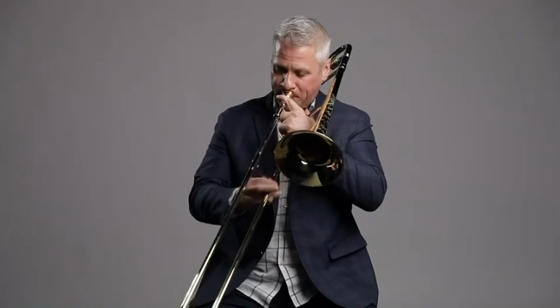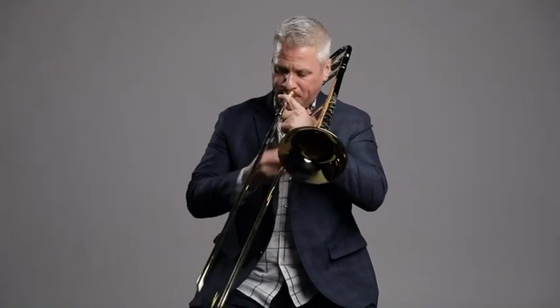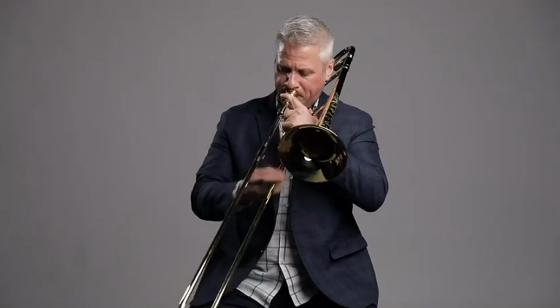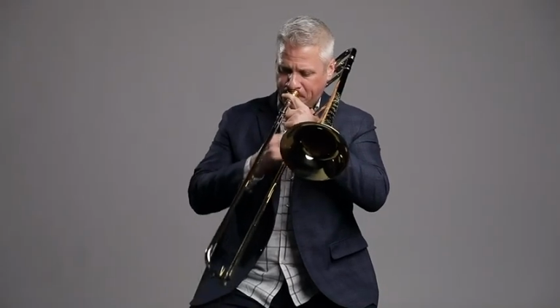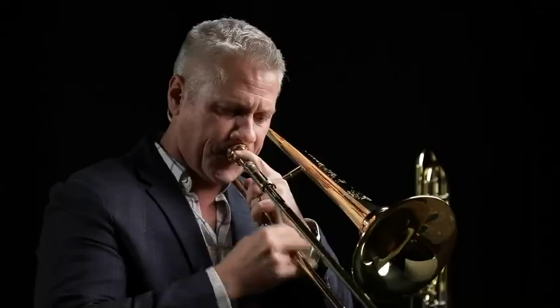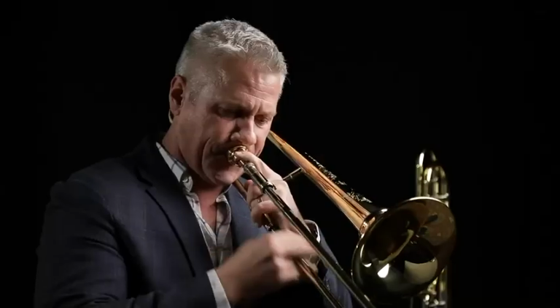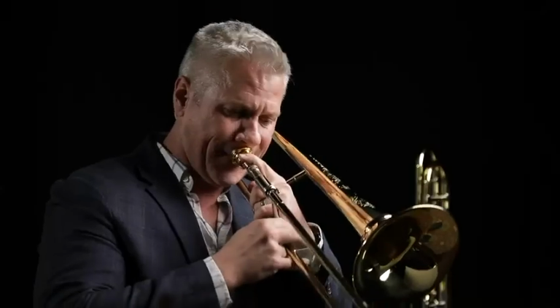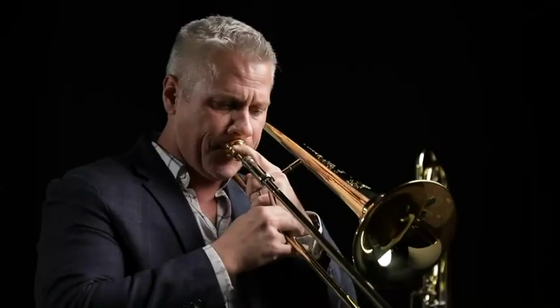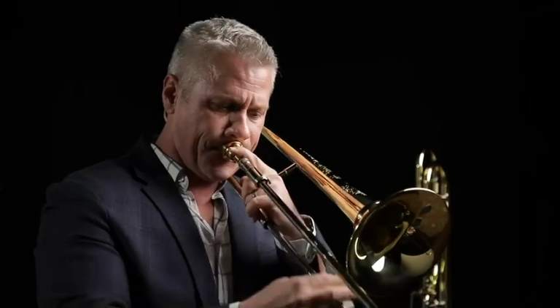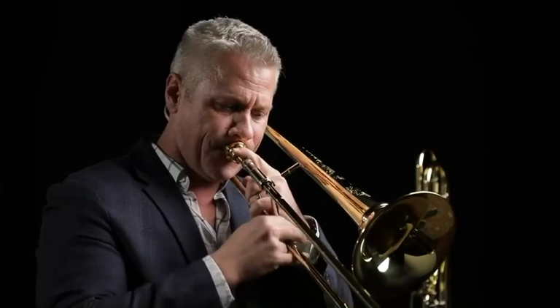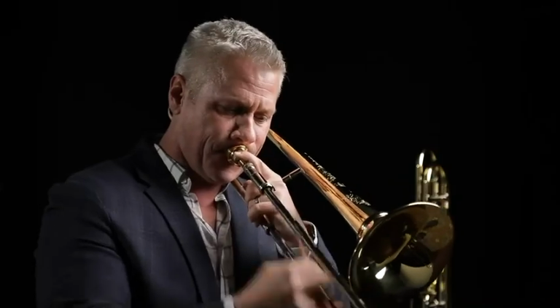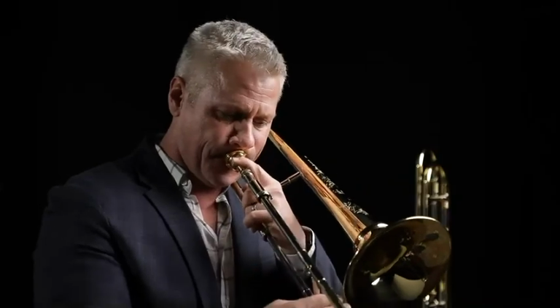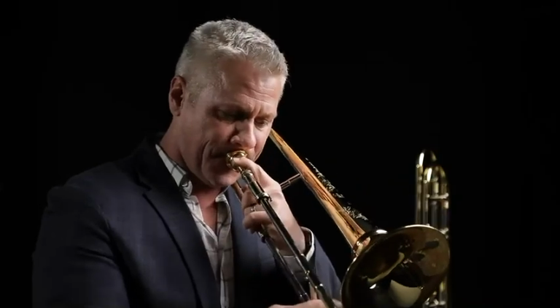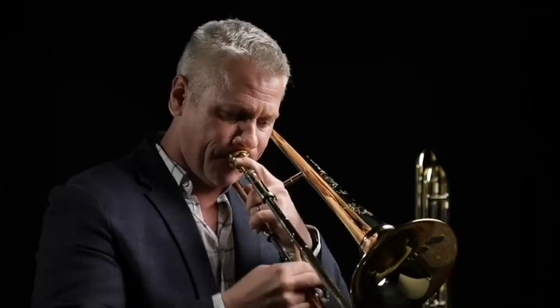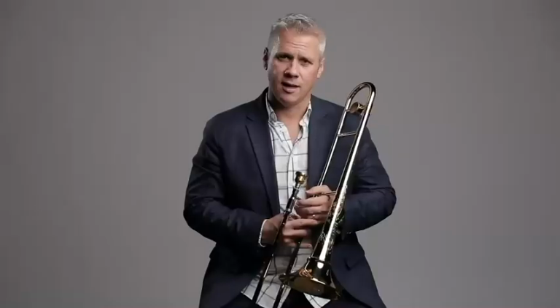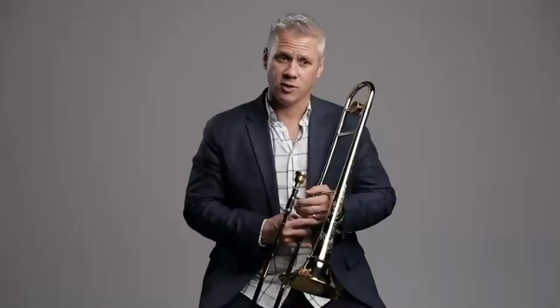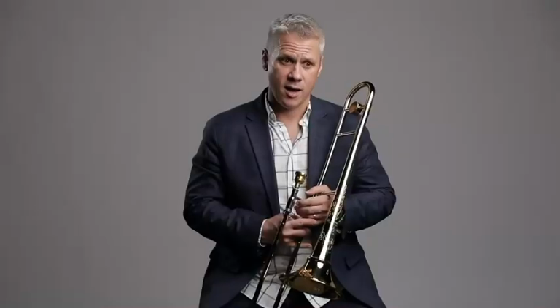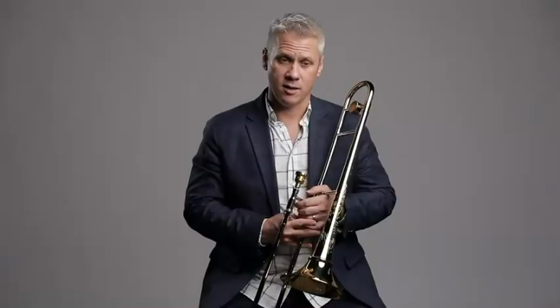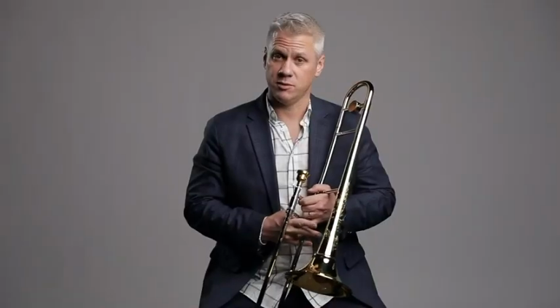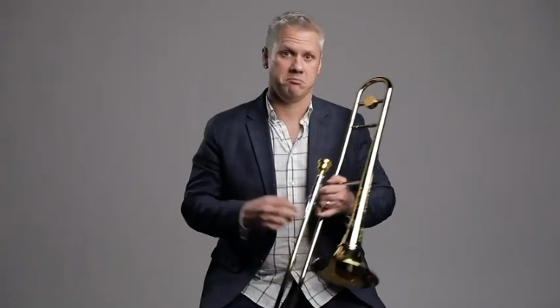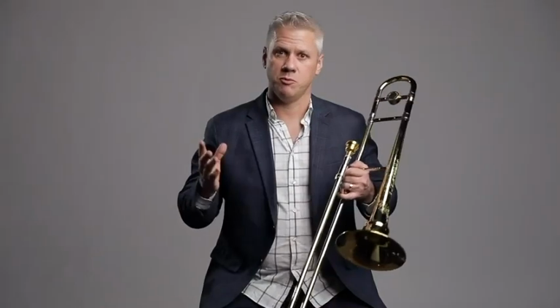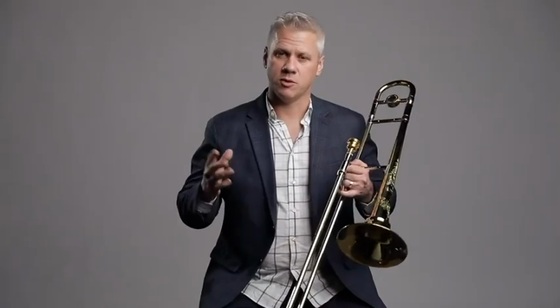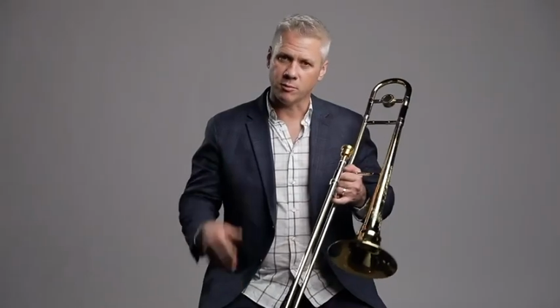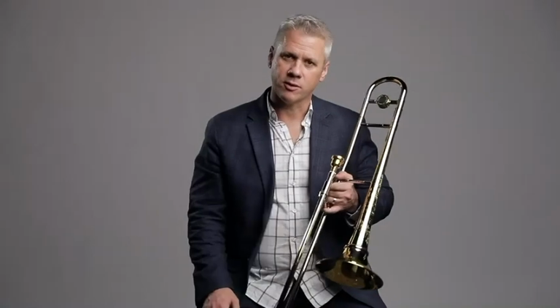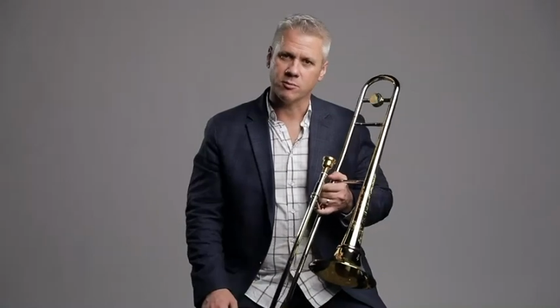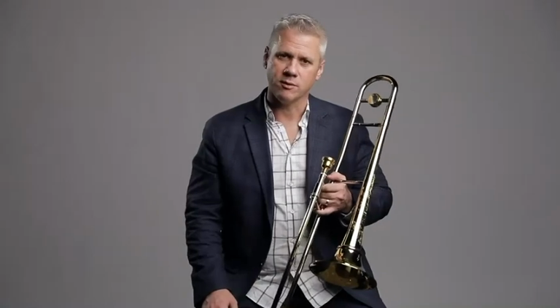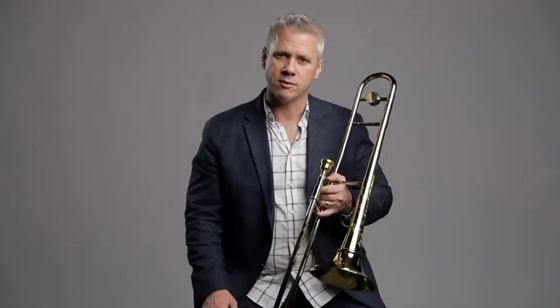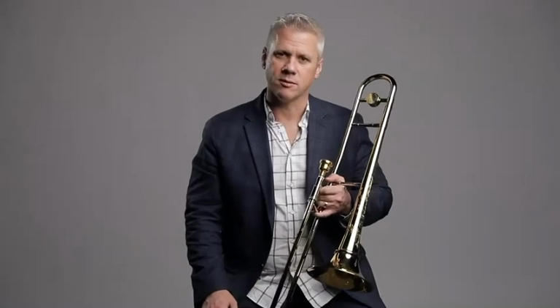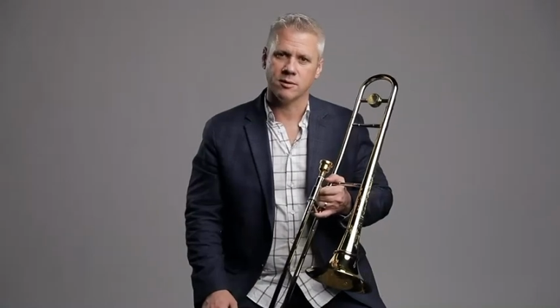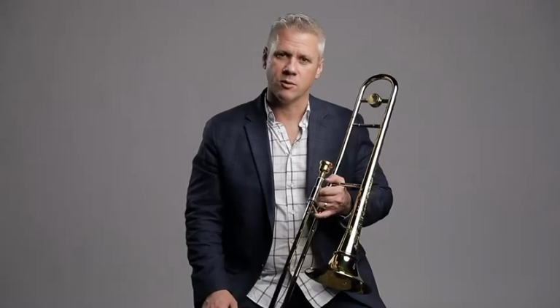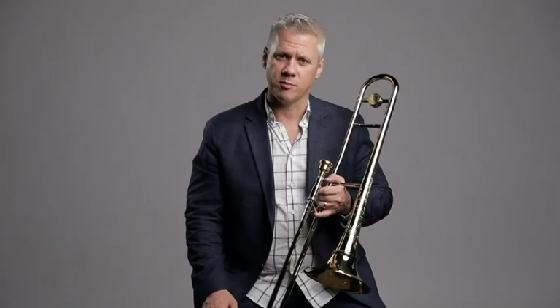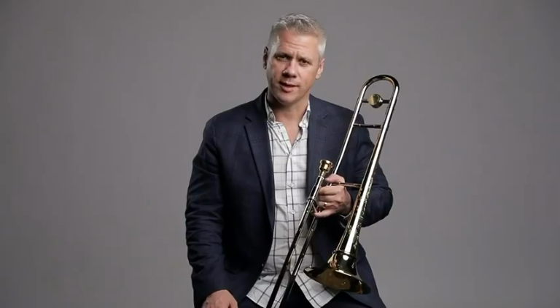That day I happened to be up there, they had just cut their first small-bore horn, and I tried it, and it was incredible. I couldn't believe the way I played.